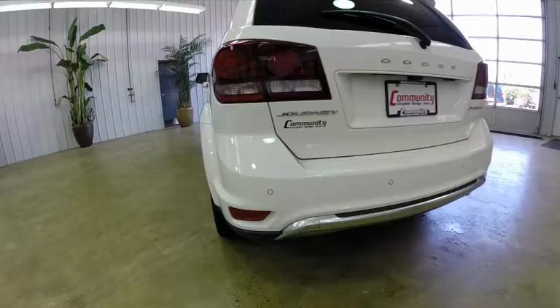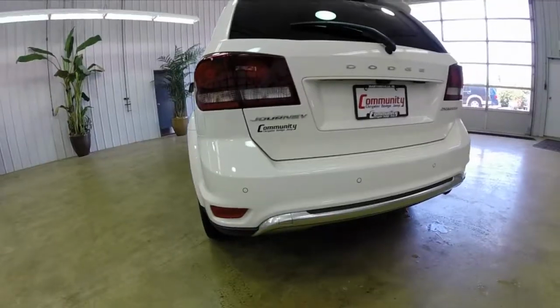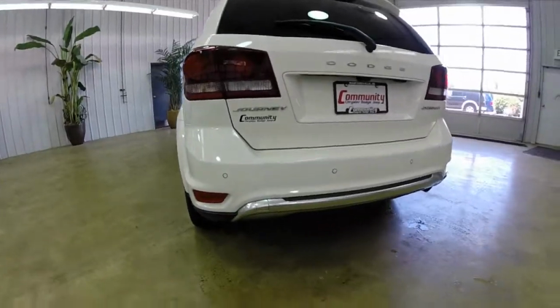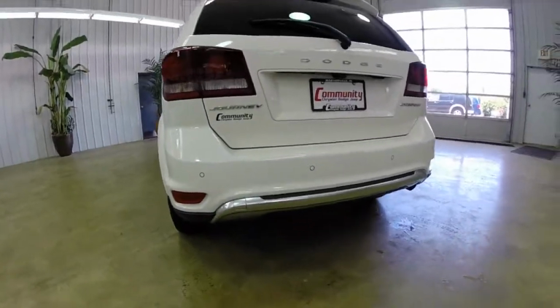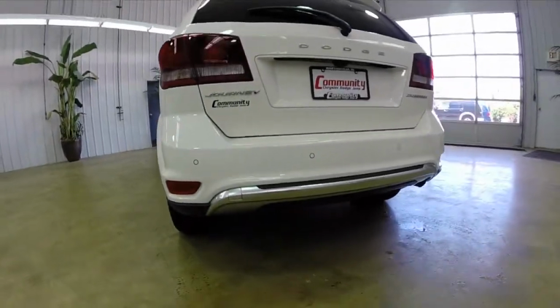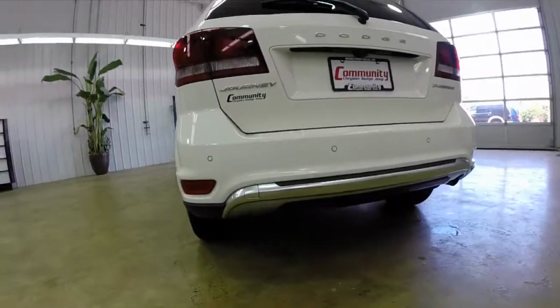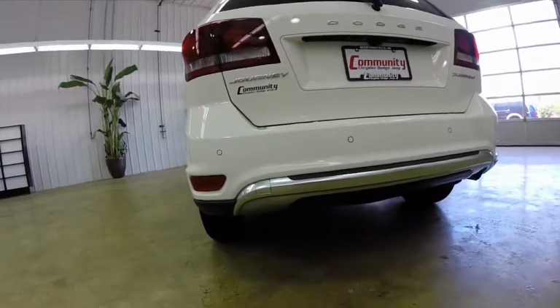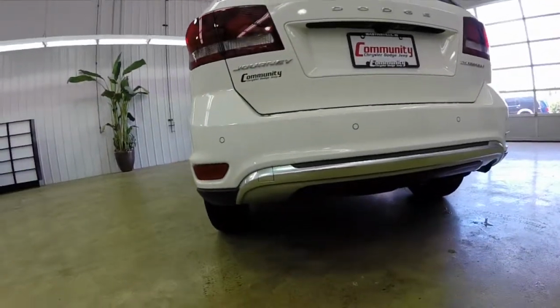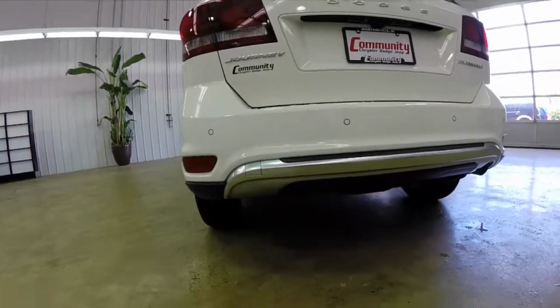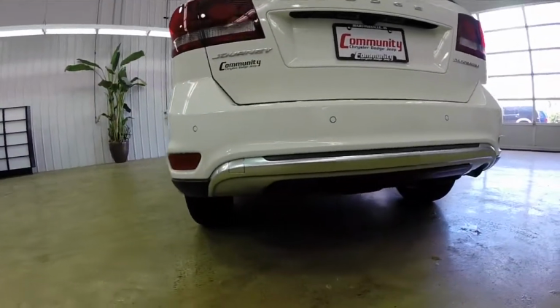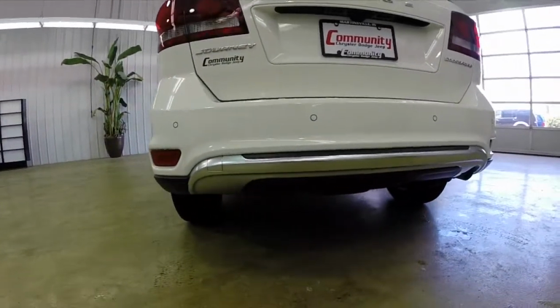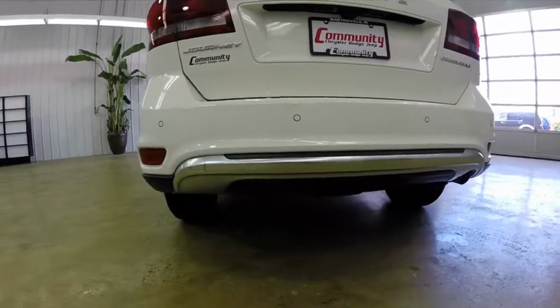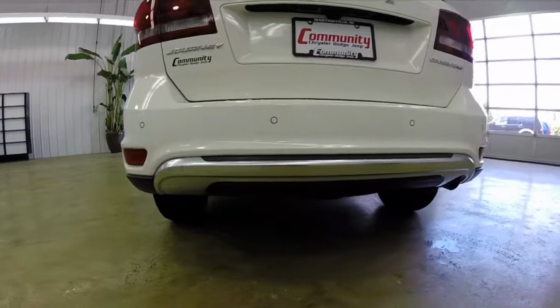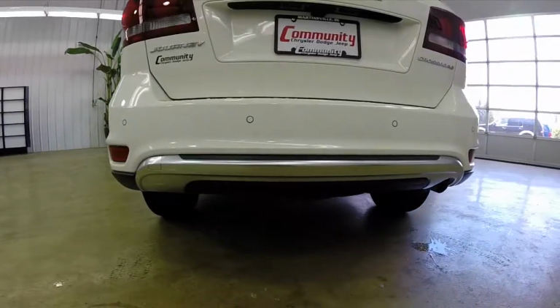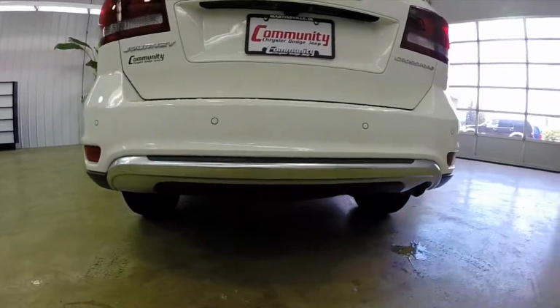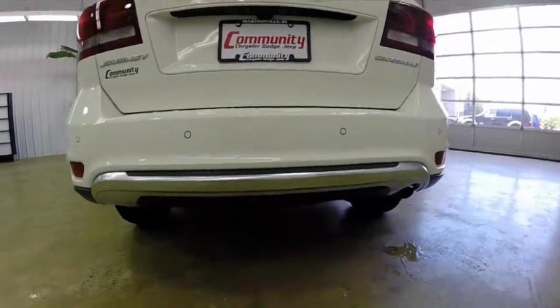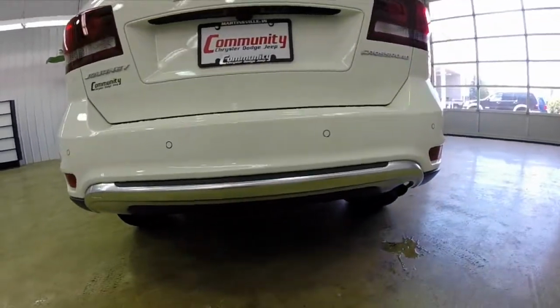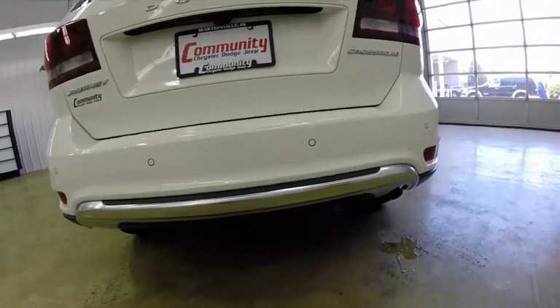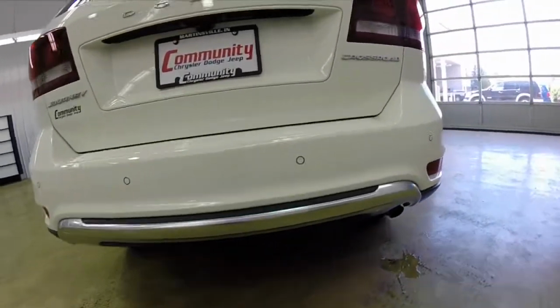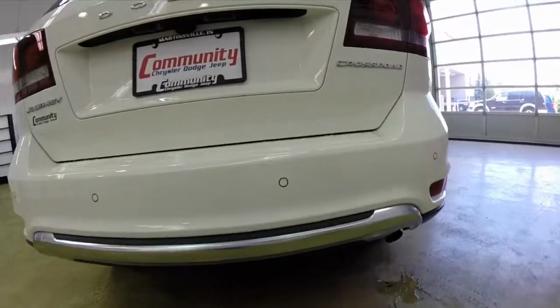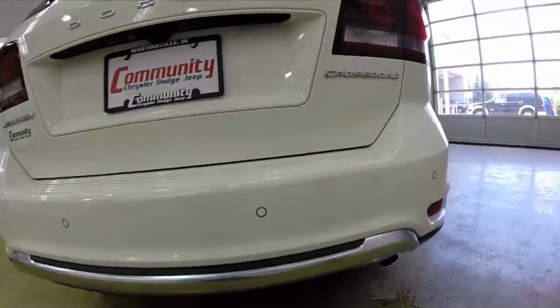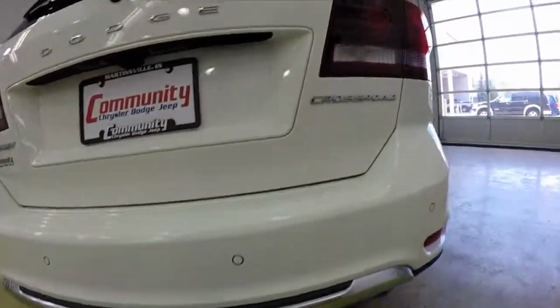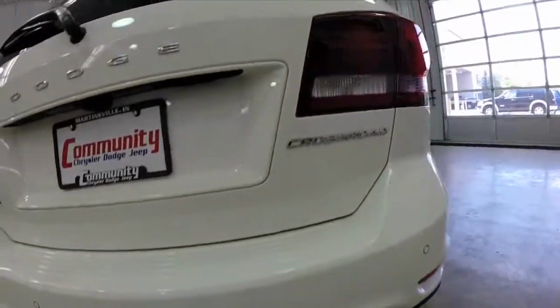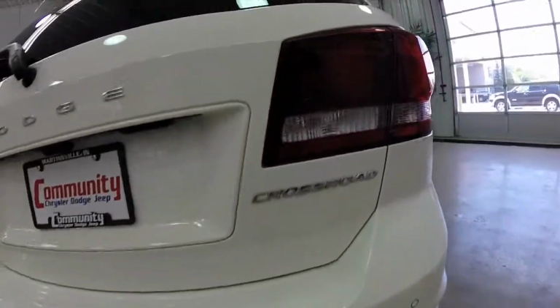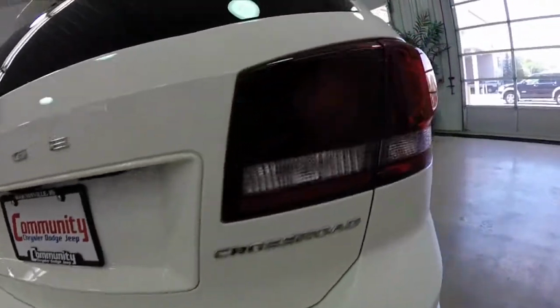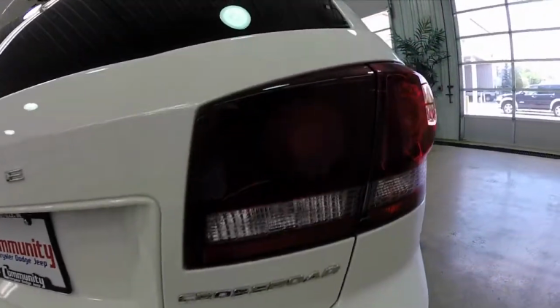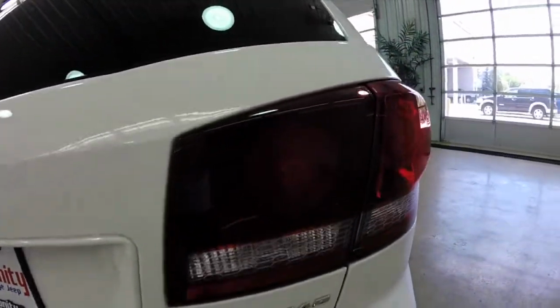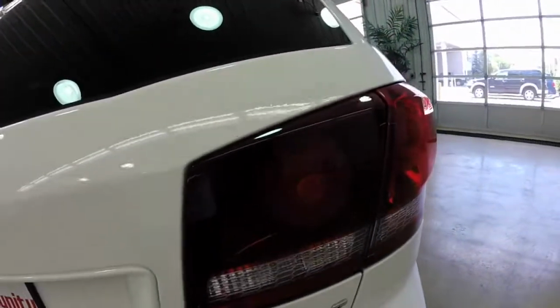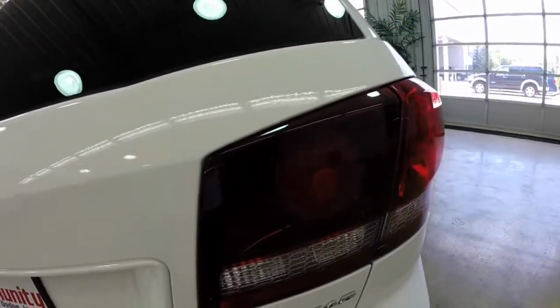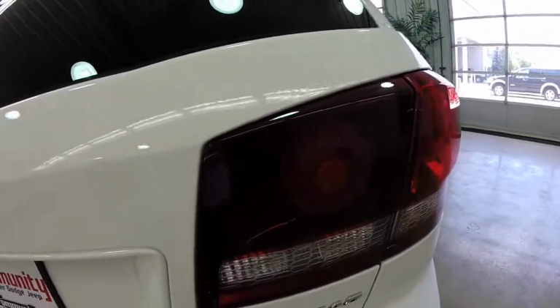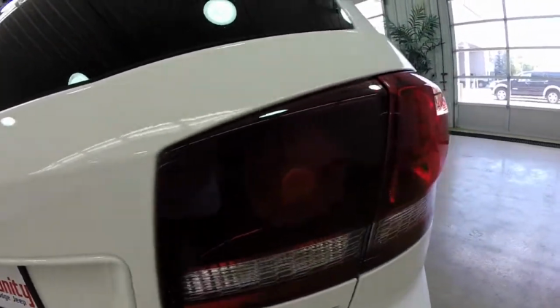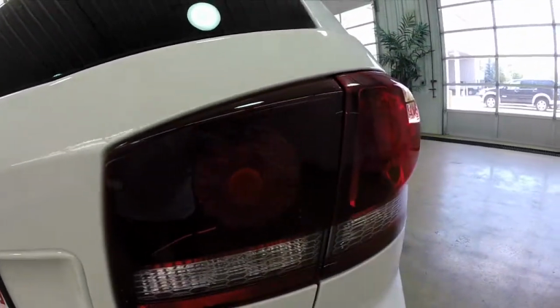Around the back you have the new rear fascia with the platinum chrome trim. You also have the dark tinted tail lamp bezels and the Crossroad badging.